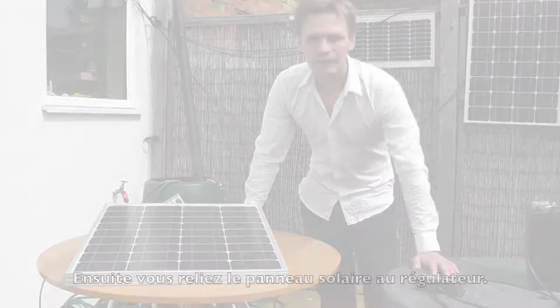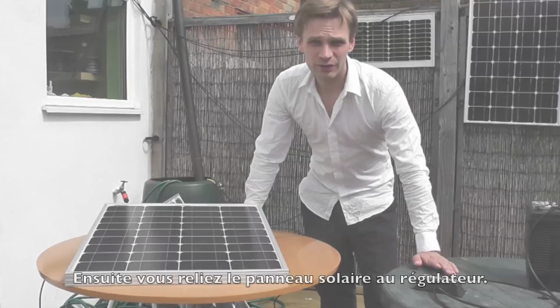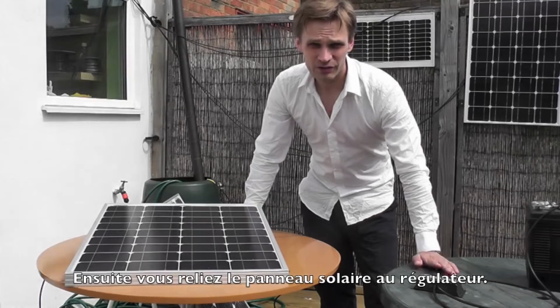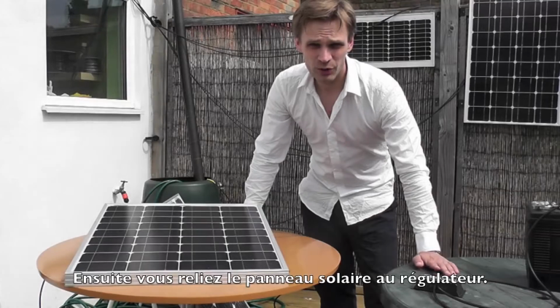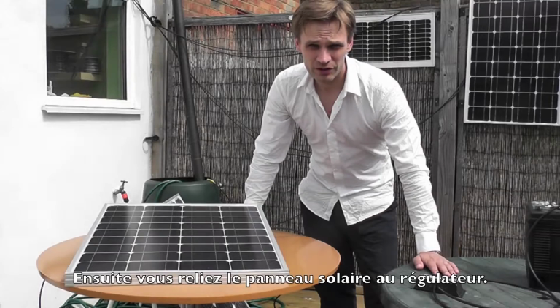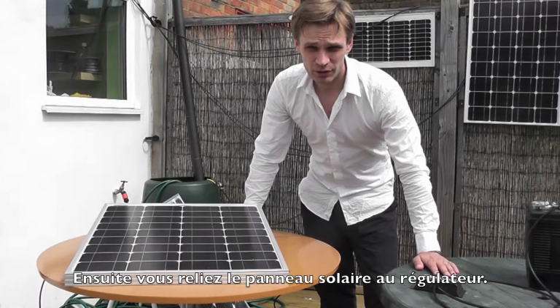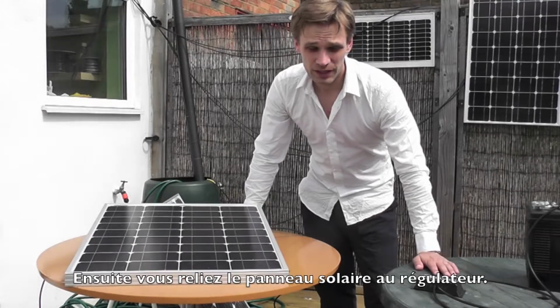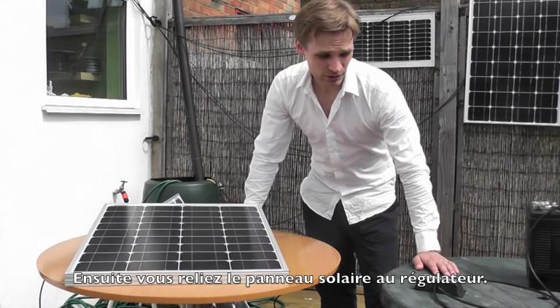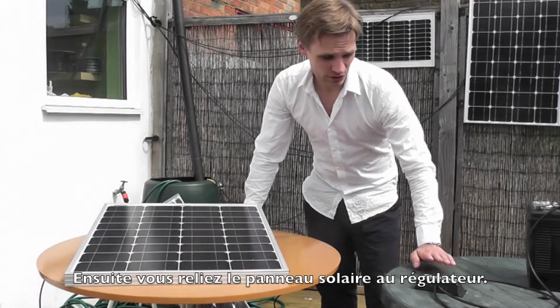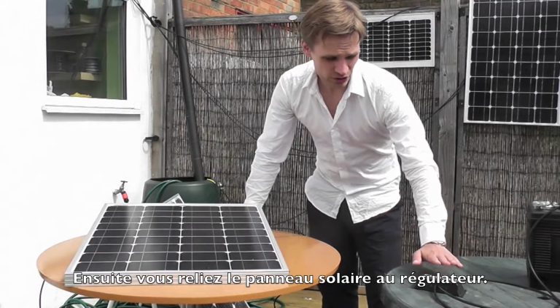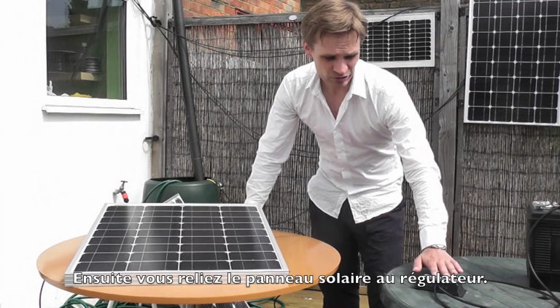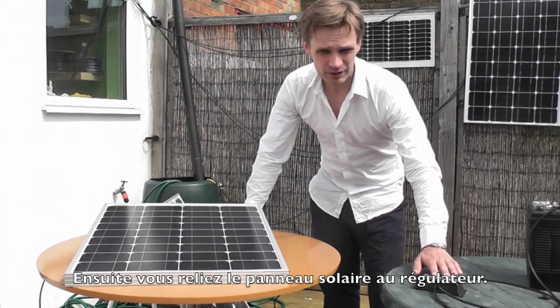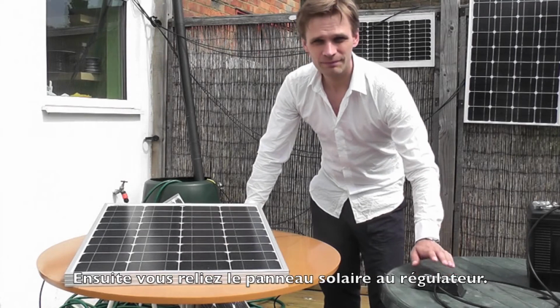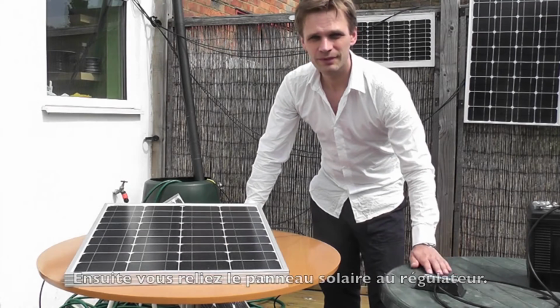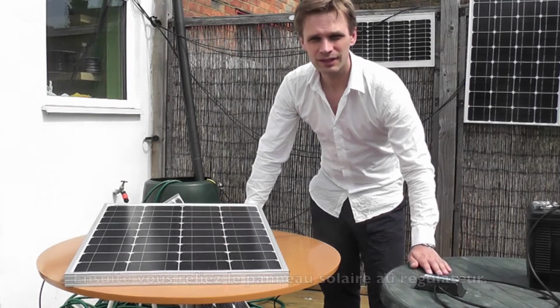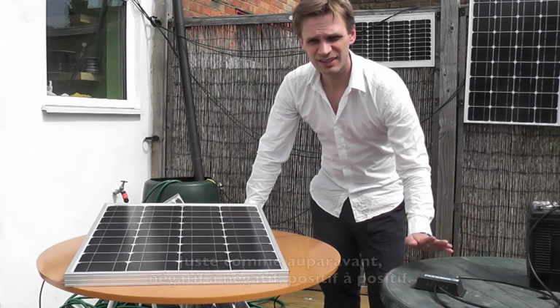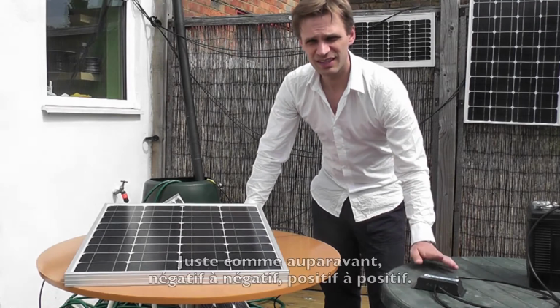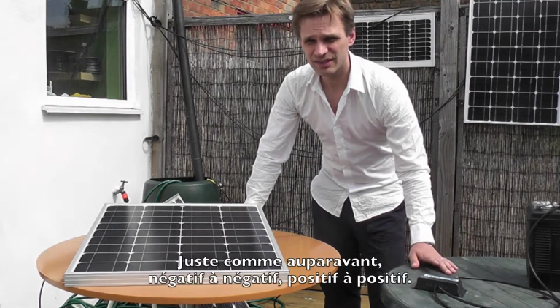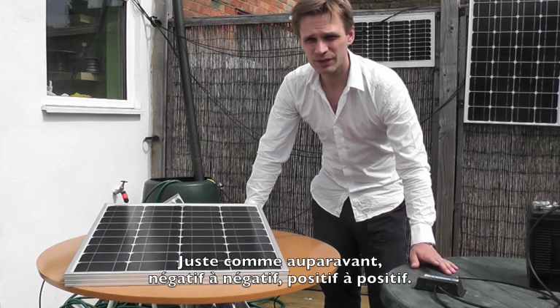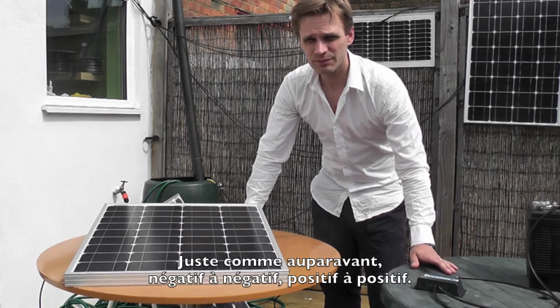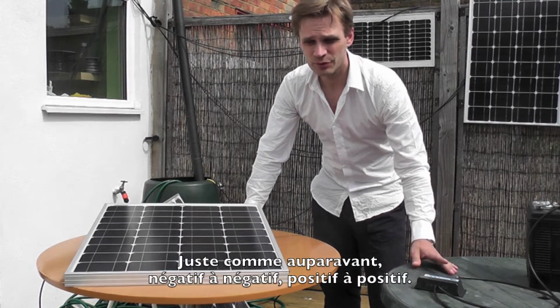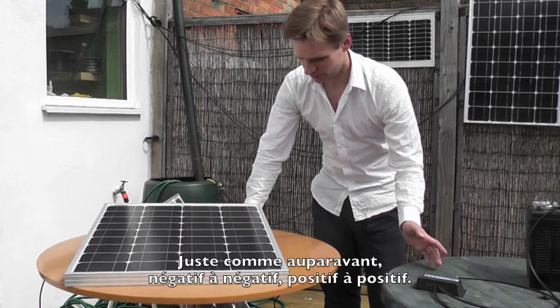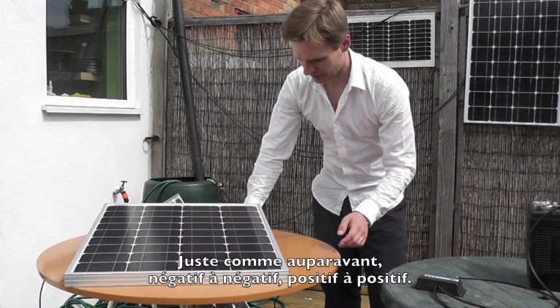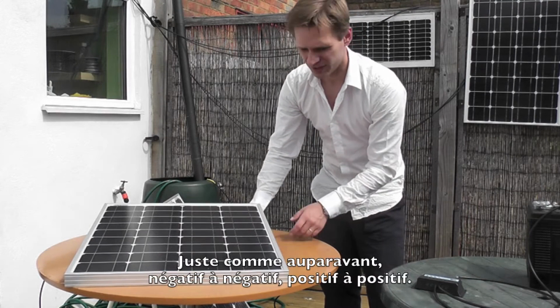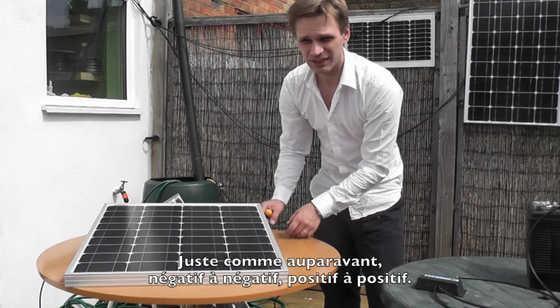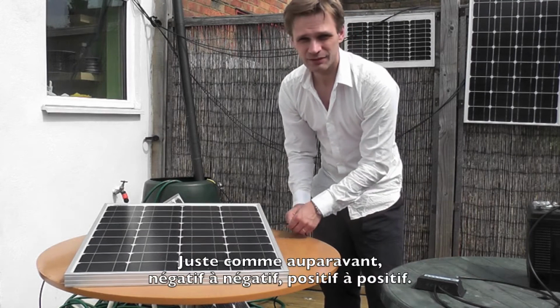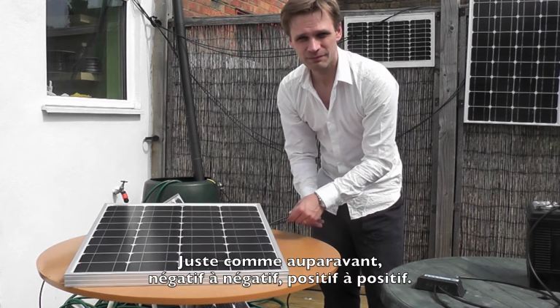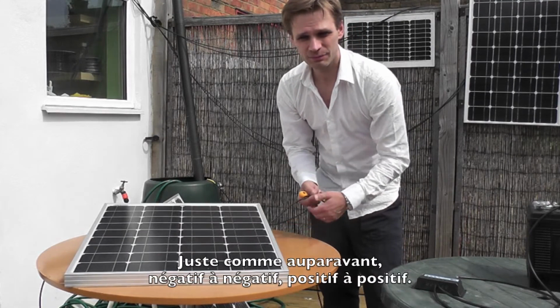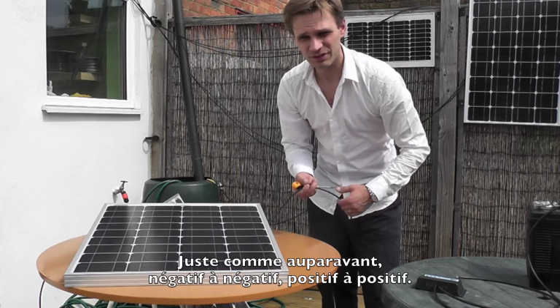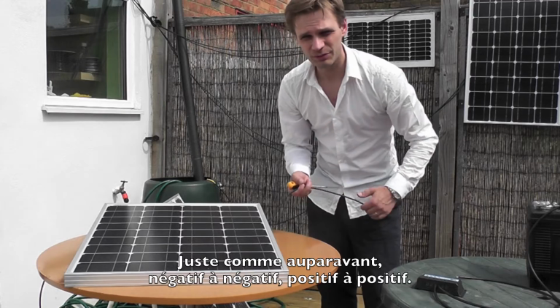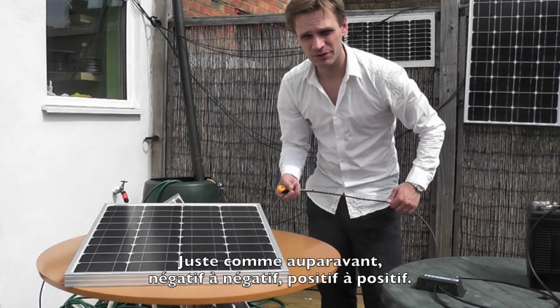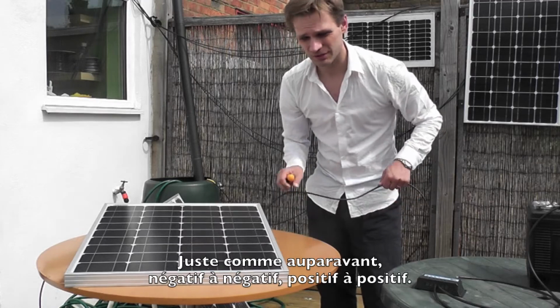Now you have to wire the solar panel to the charge controller, in exactly the same way as before — negative to negative, positive to positive.